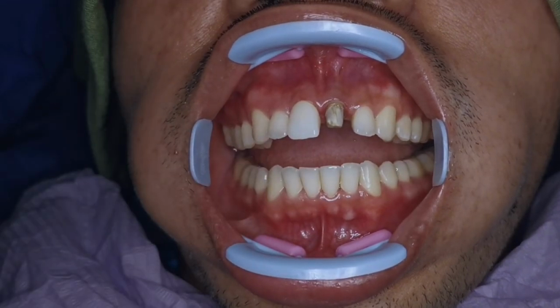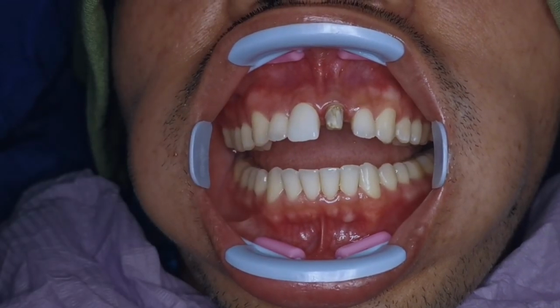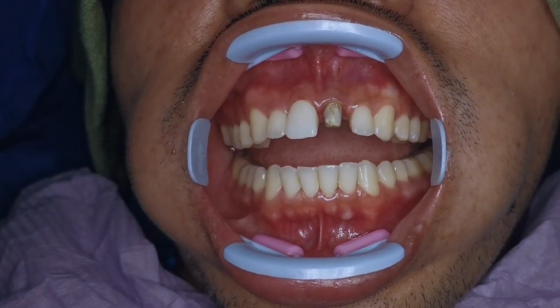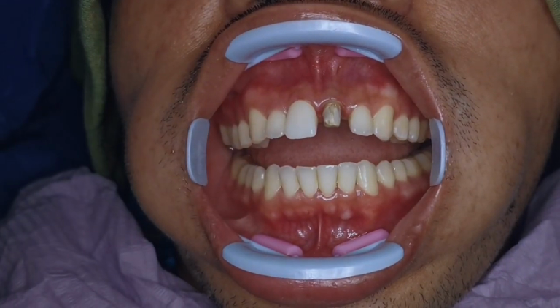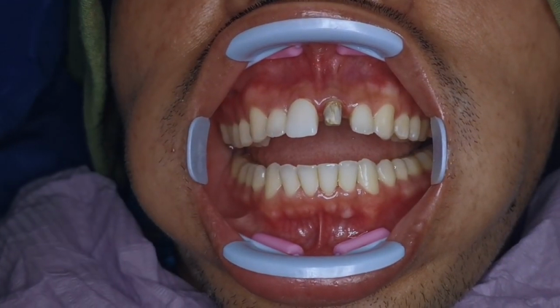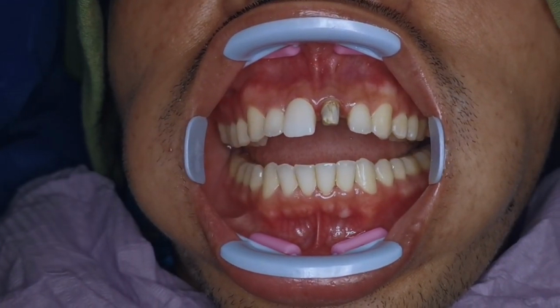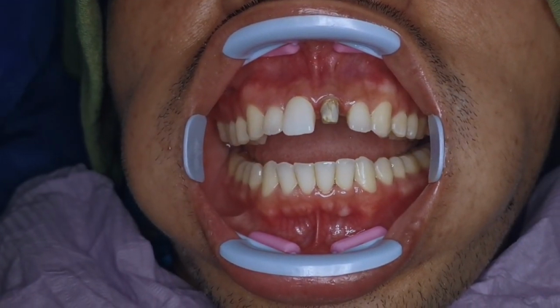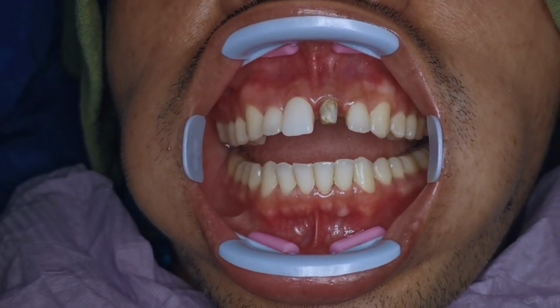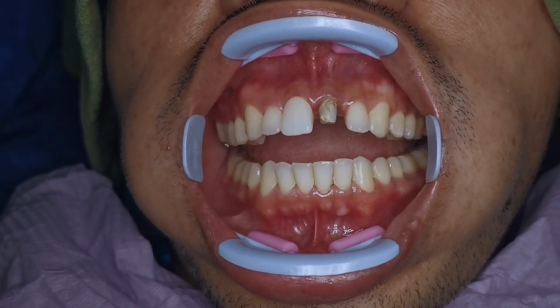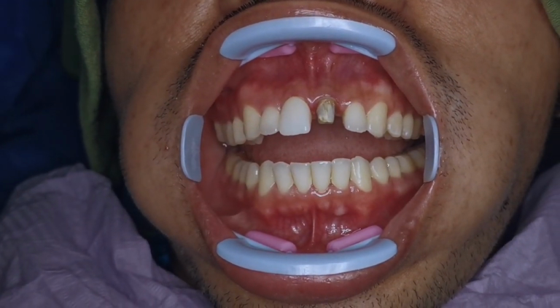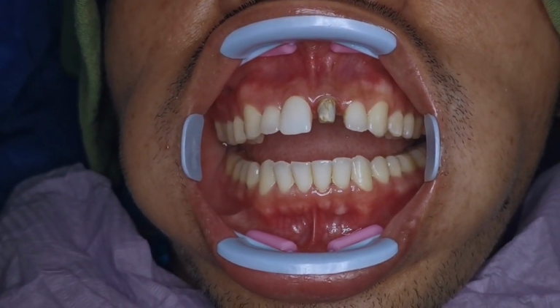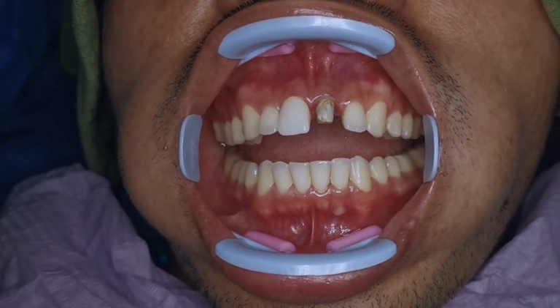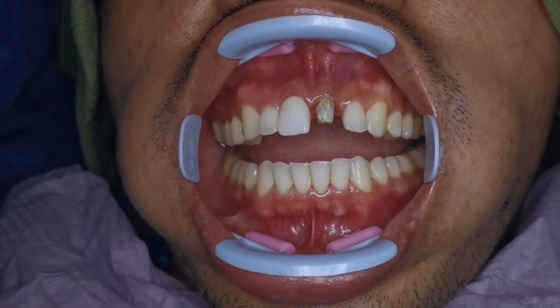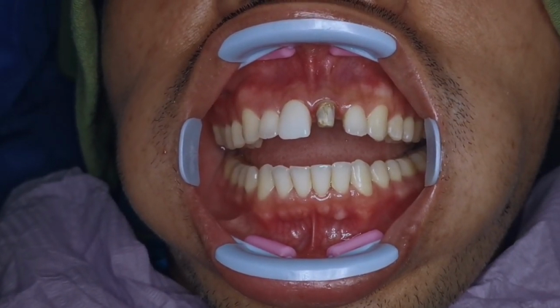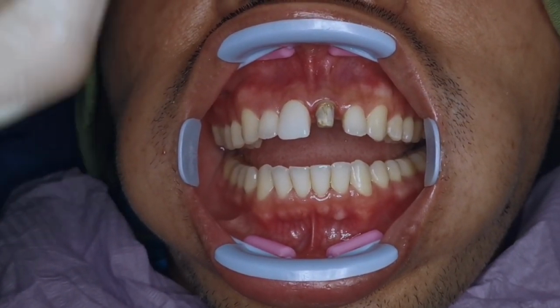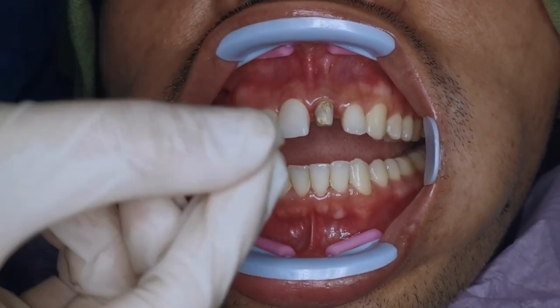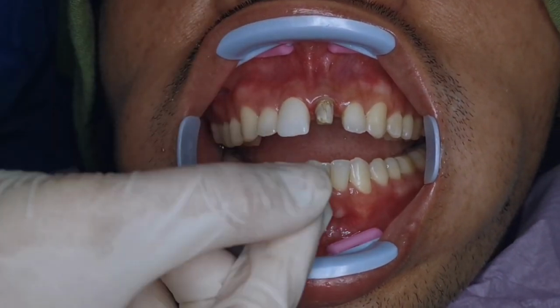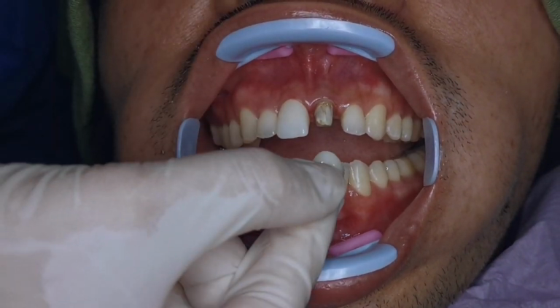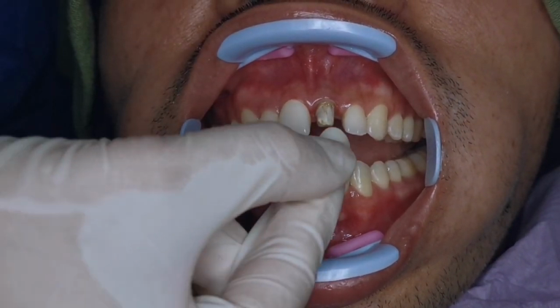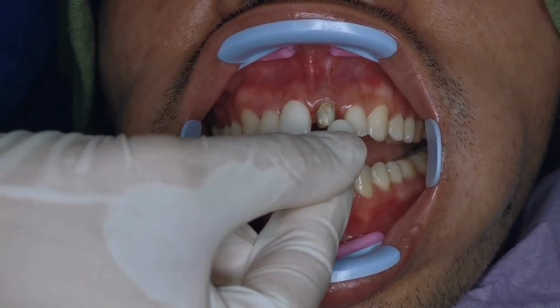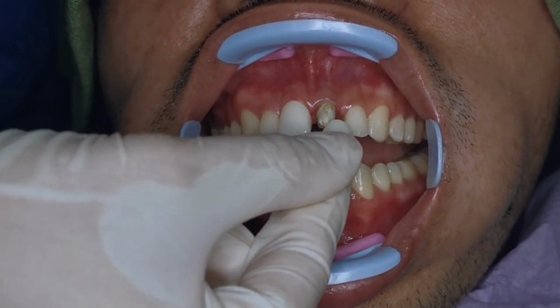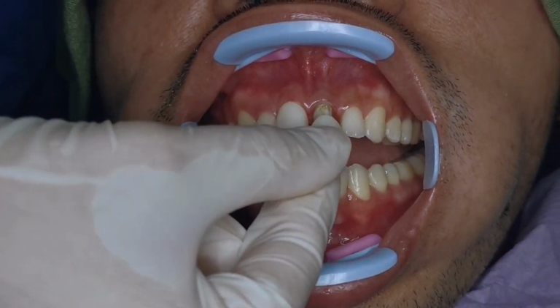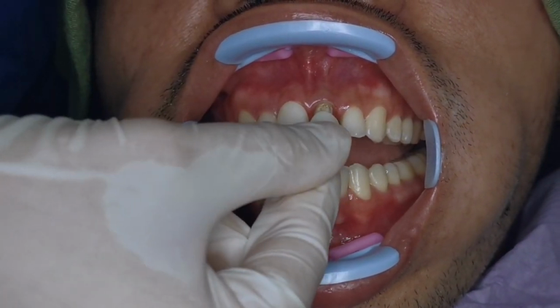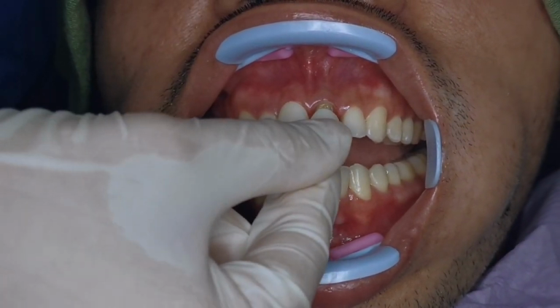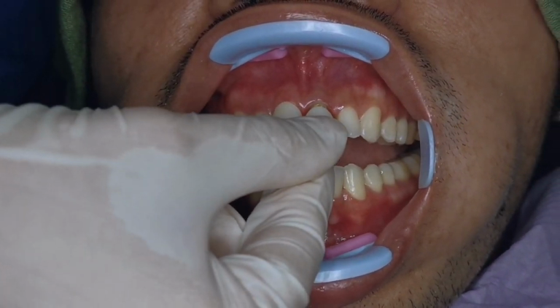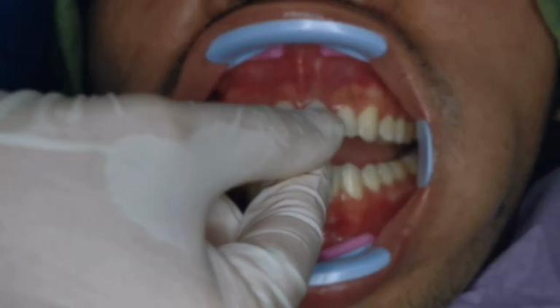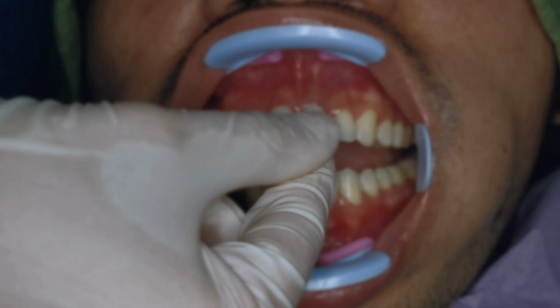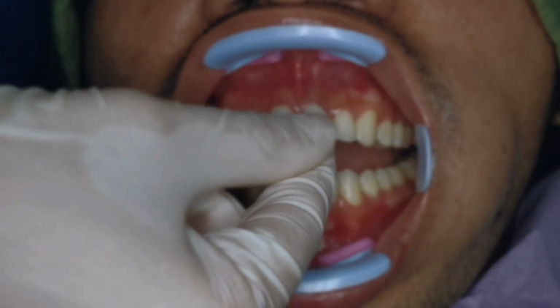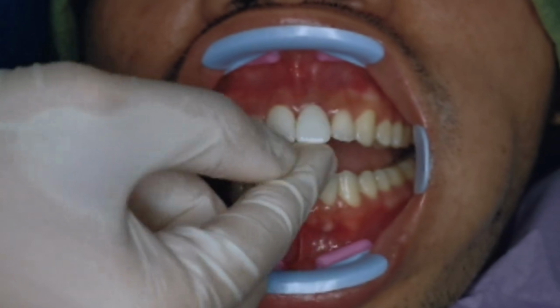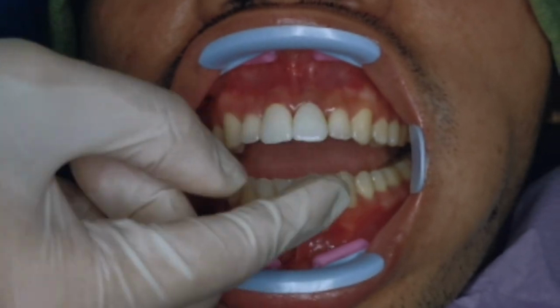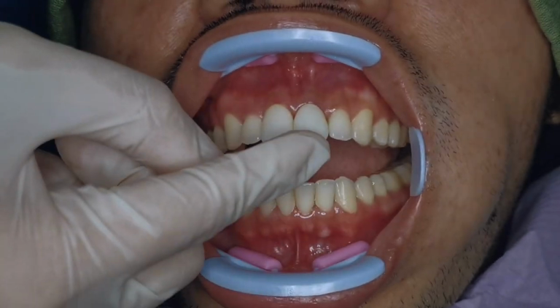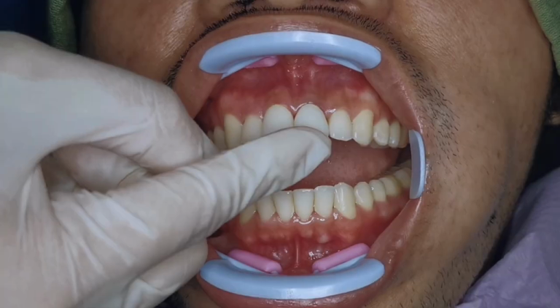I did the trial fitting first to check if he is satisfied with how it looks.